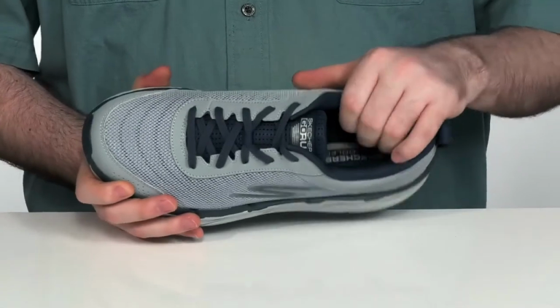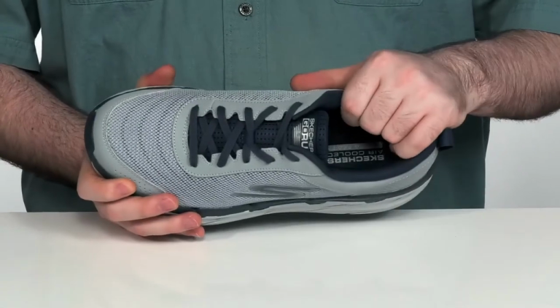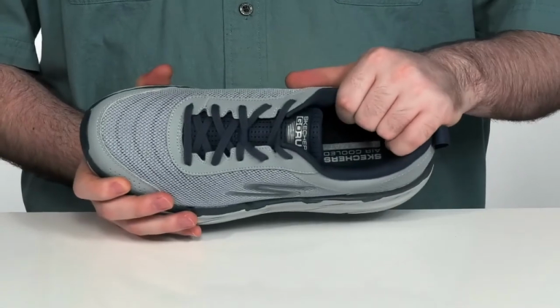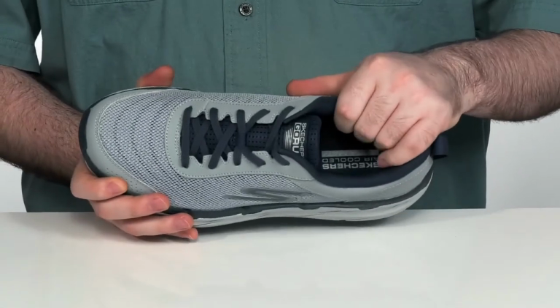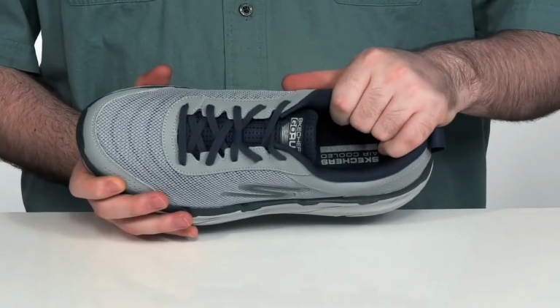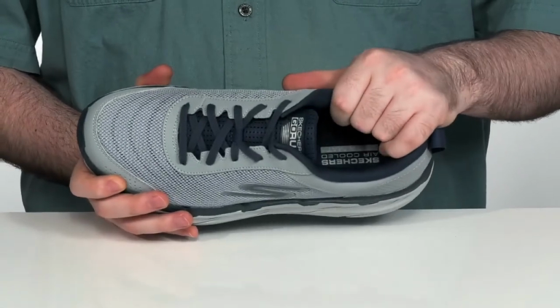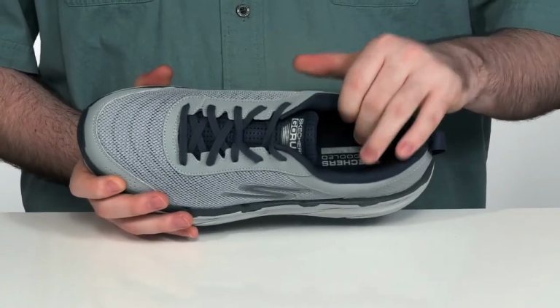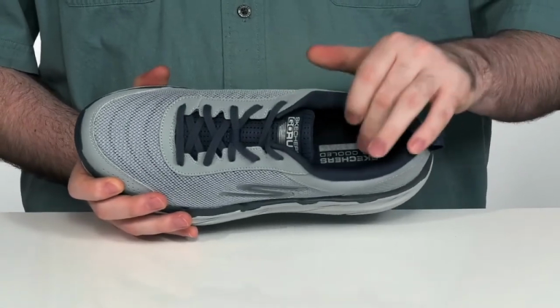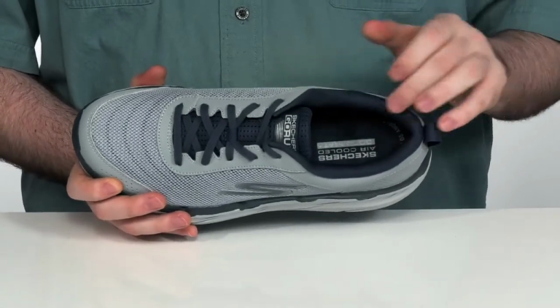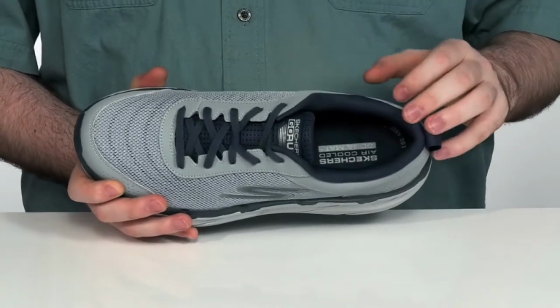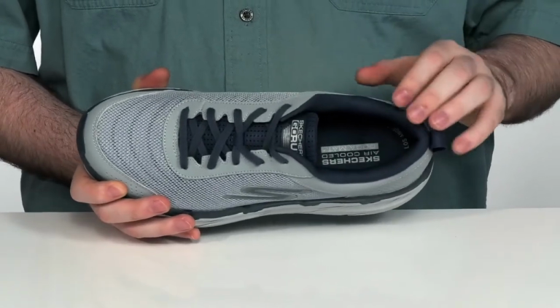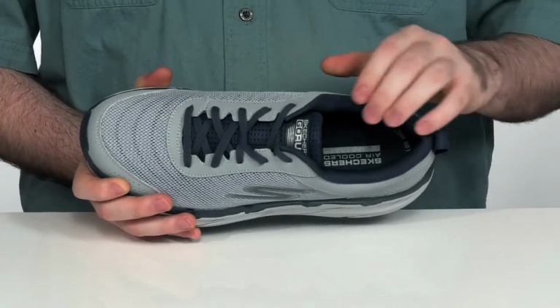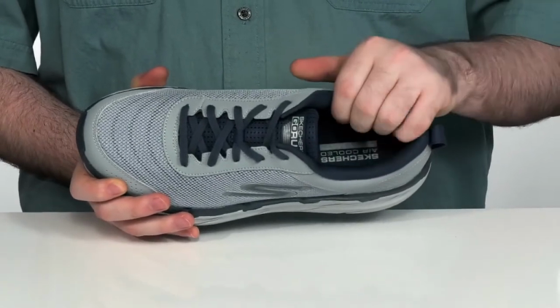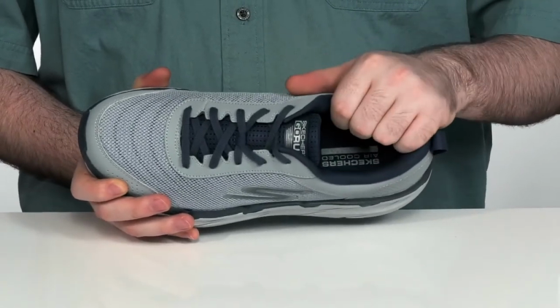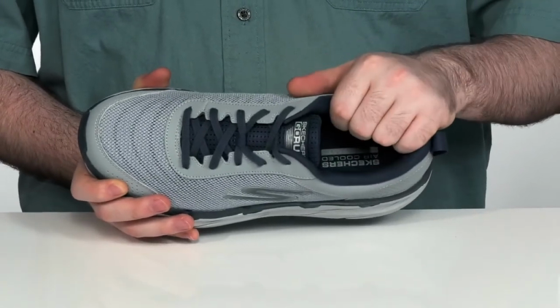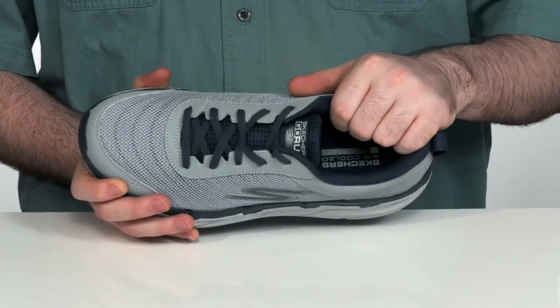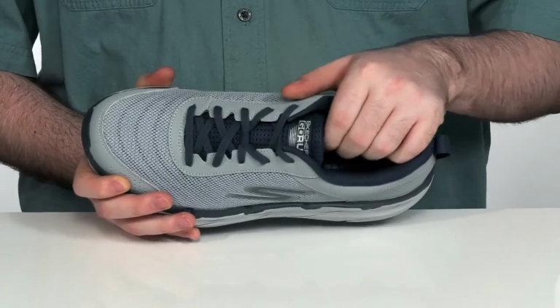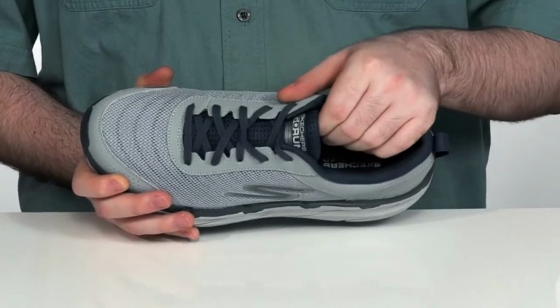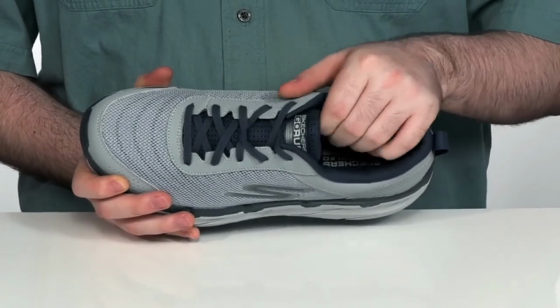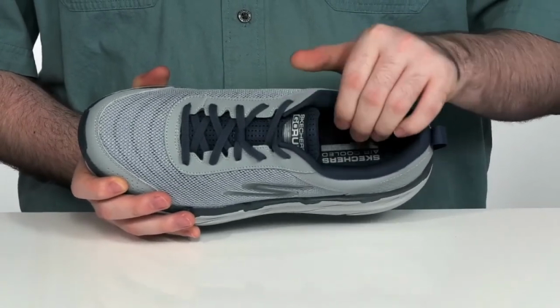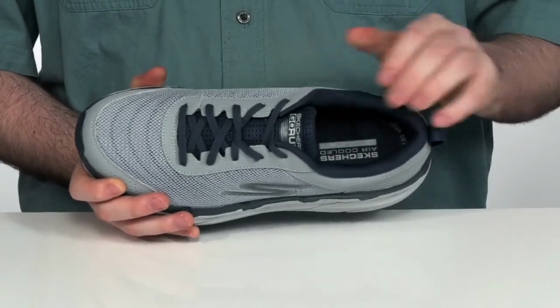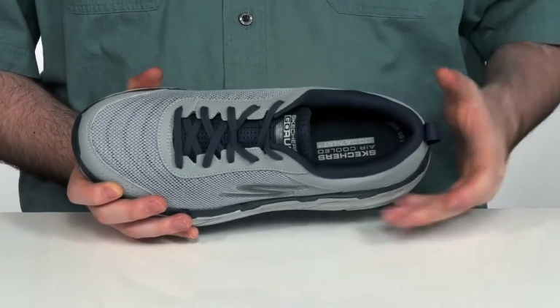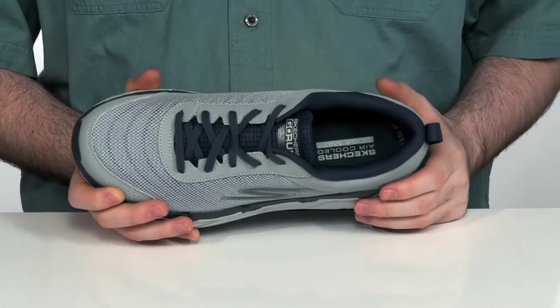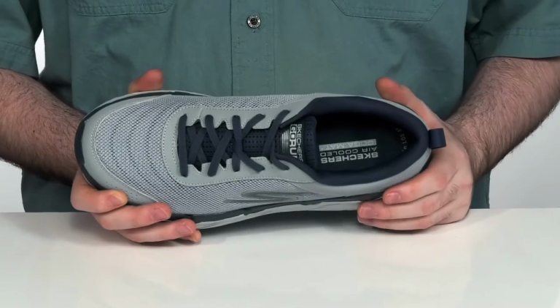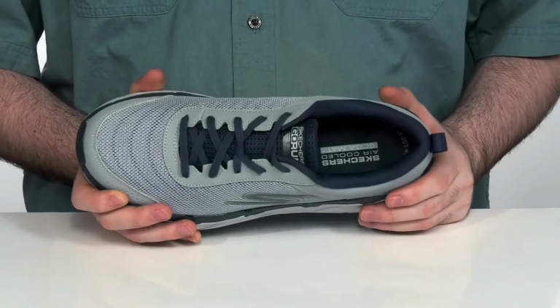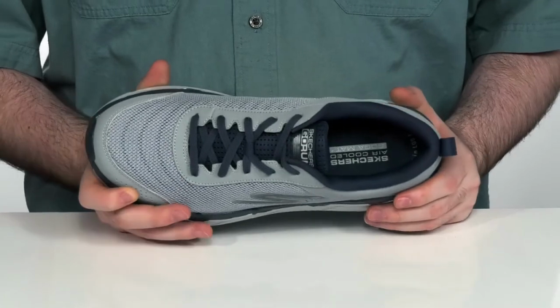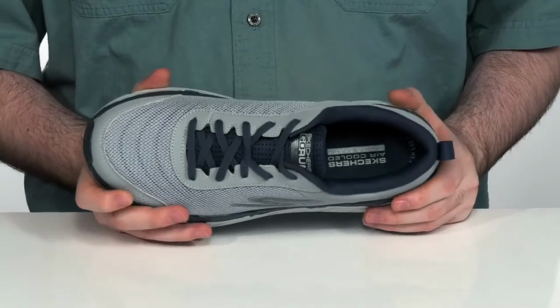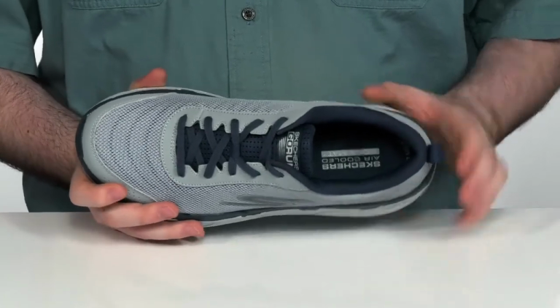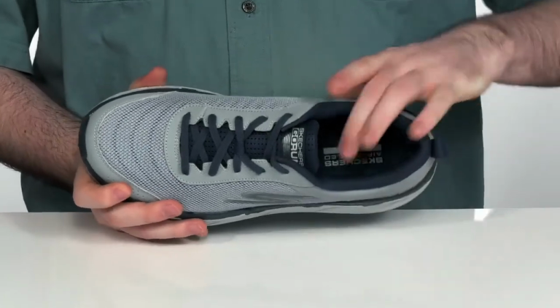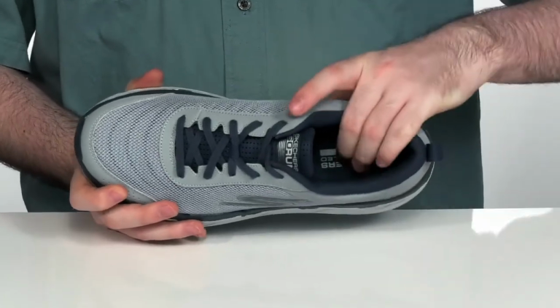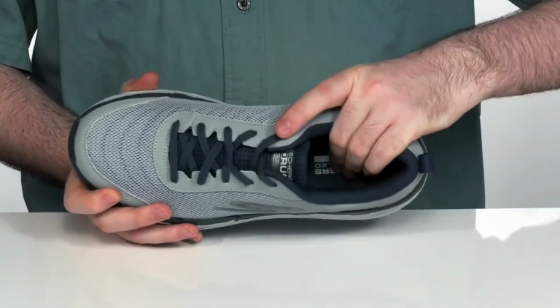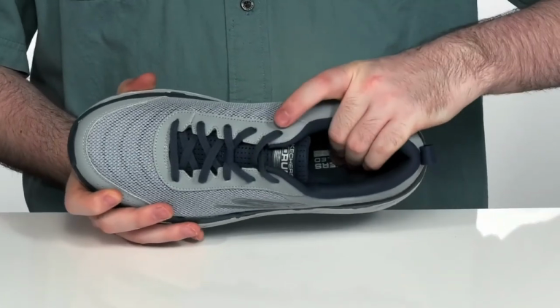The inside lining is textile to keep that airflow moving, with a very padded collar and tongue to hug your foot comfortably.